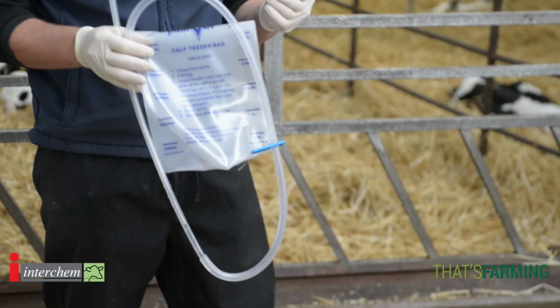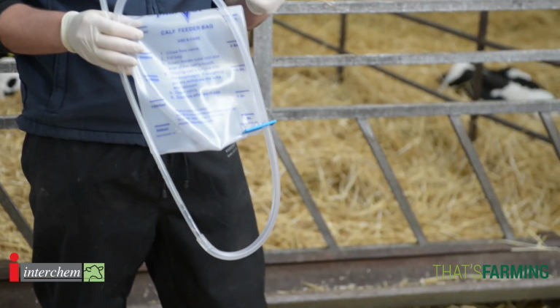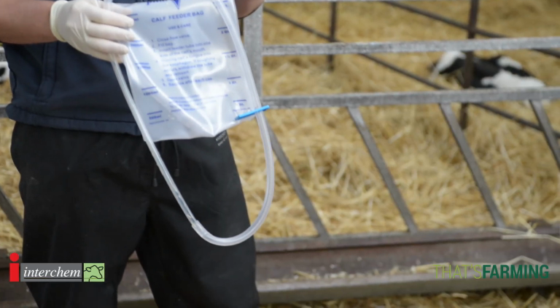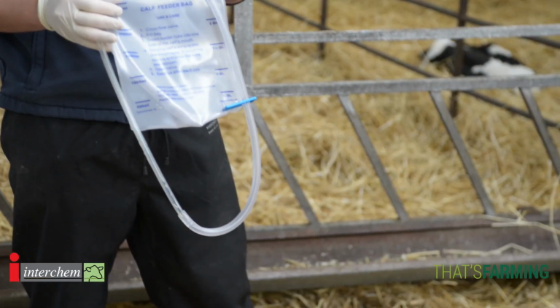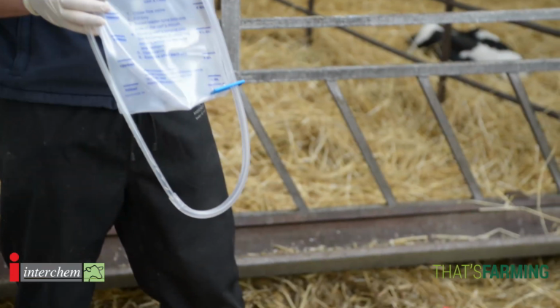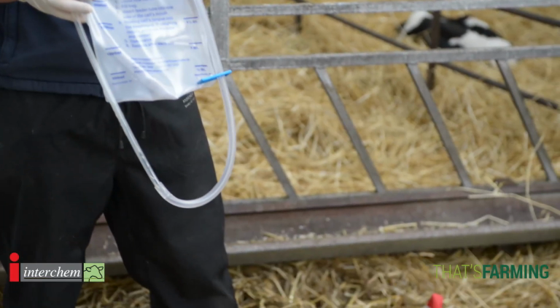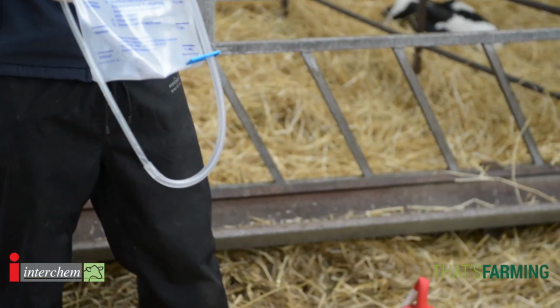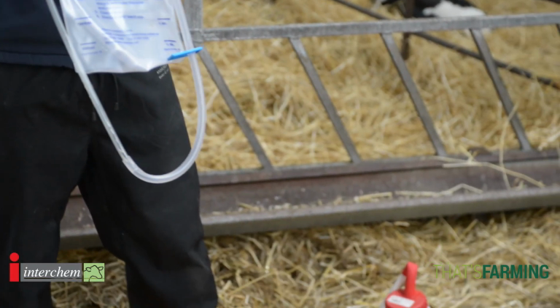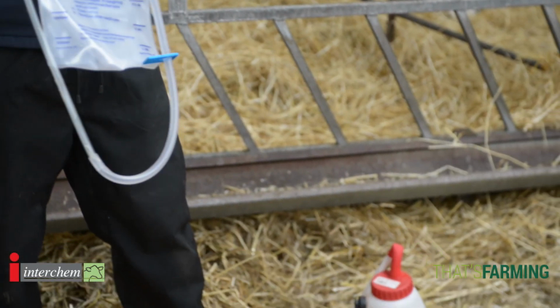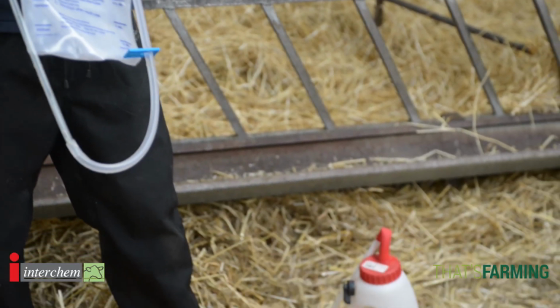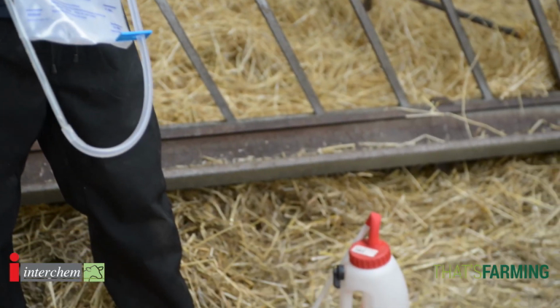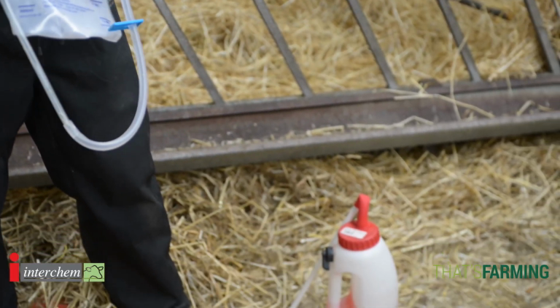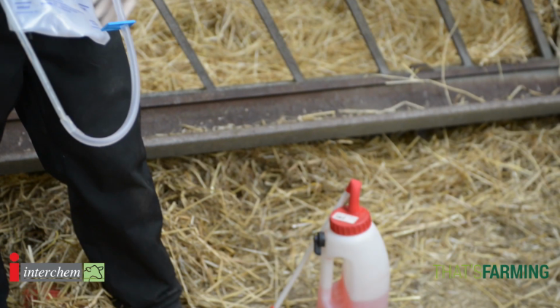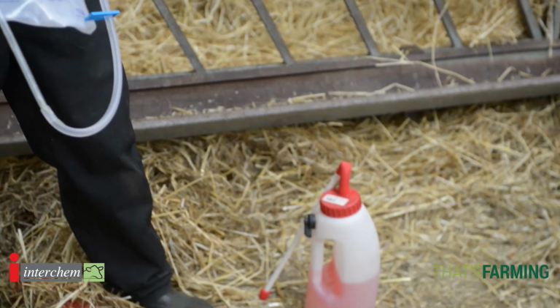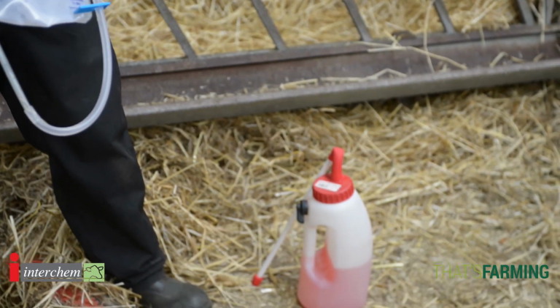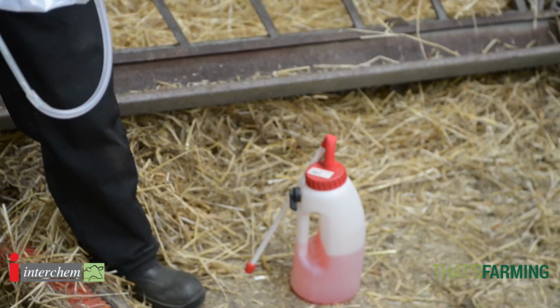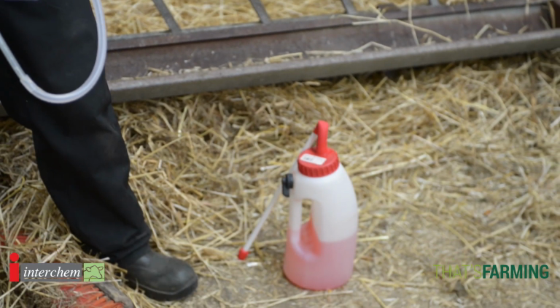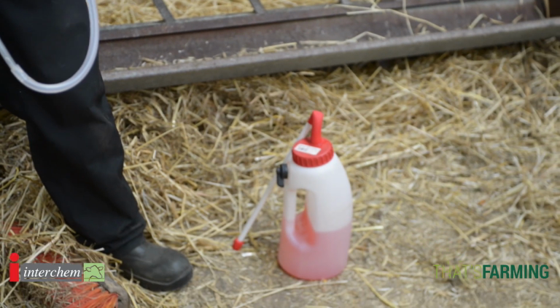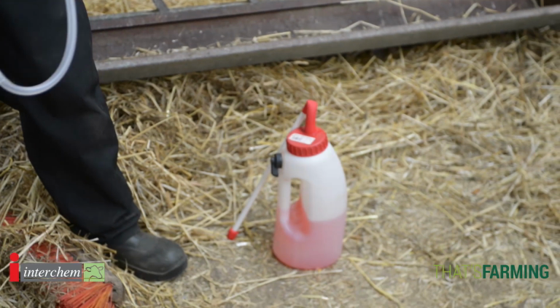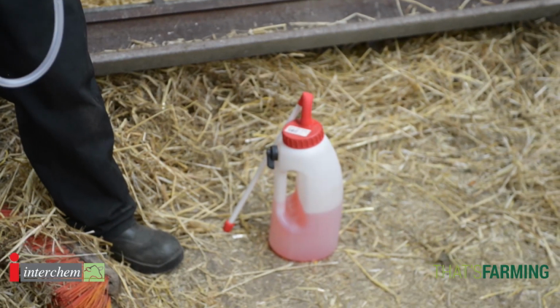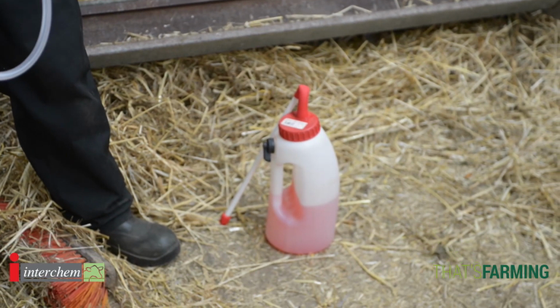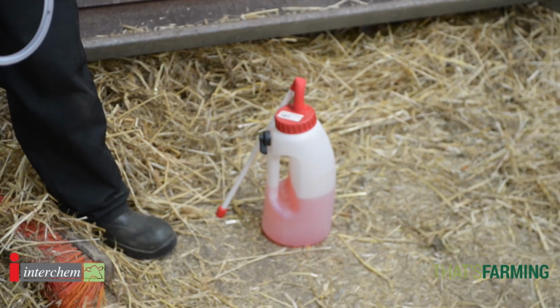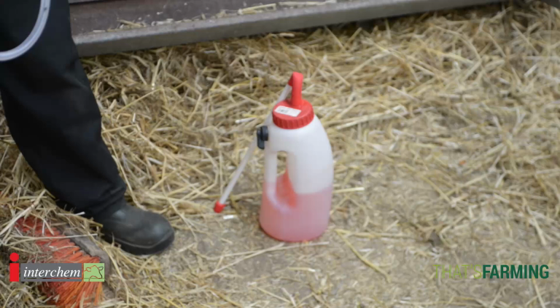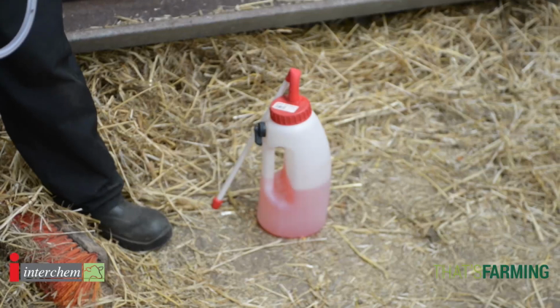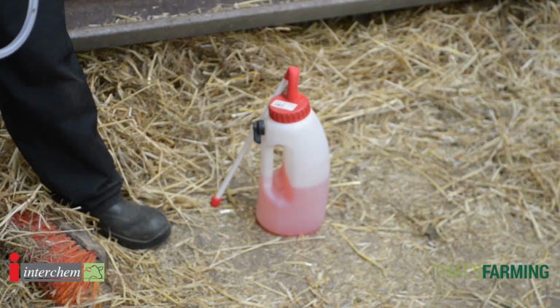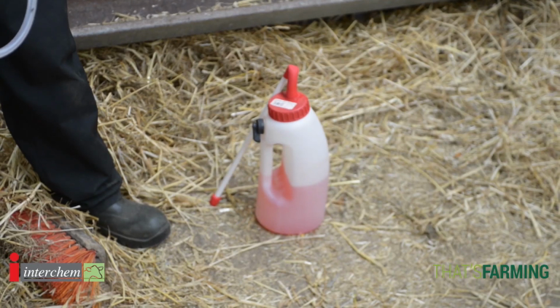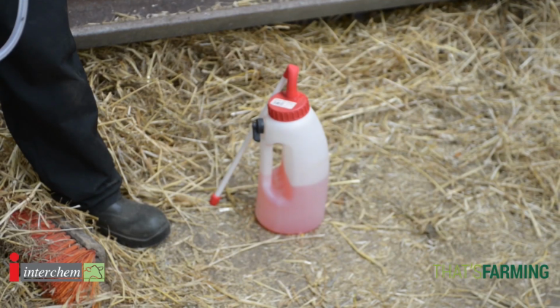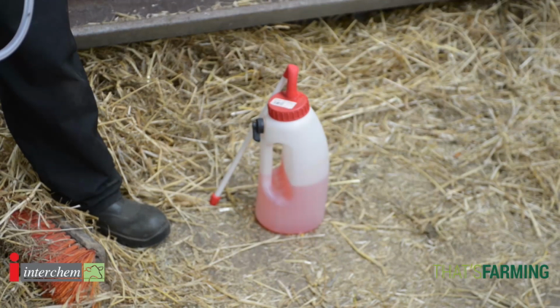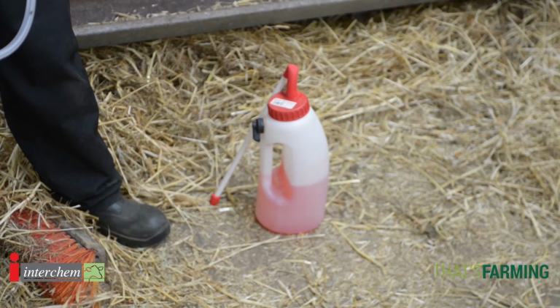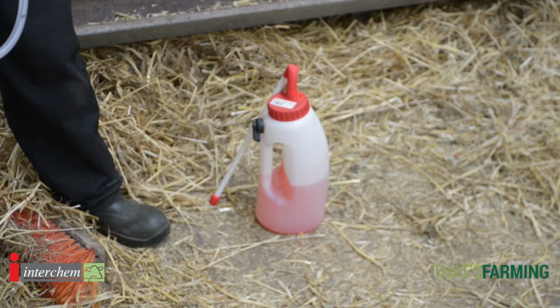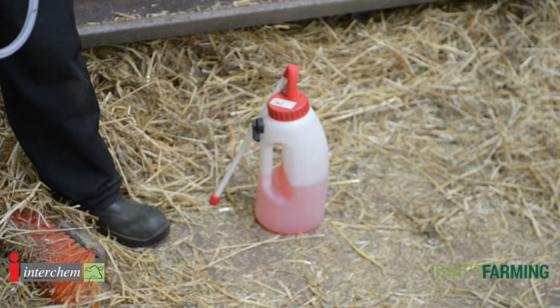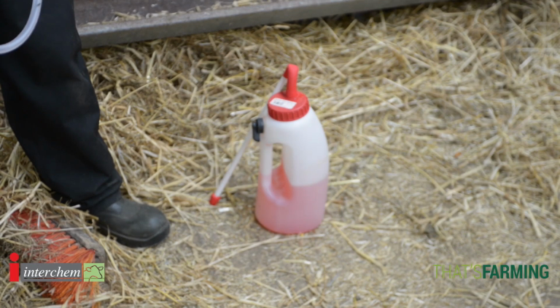One thing we'll say is maybe have two stomach tubes on your farm: one for colostrum and one for treating the sick calf or rehydrating the calf.